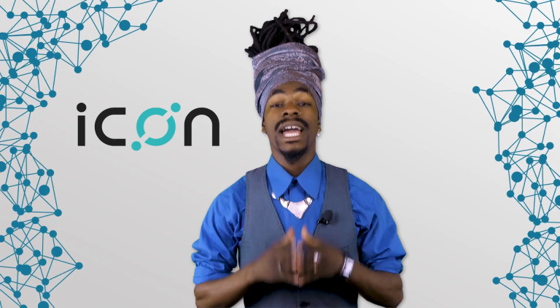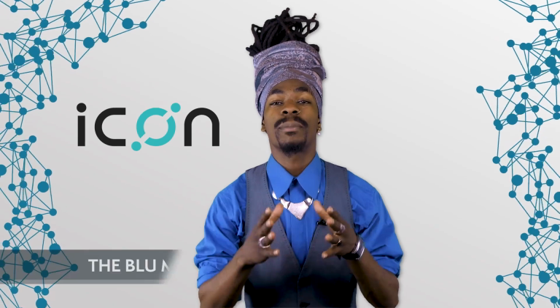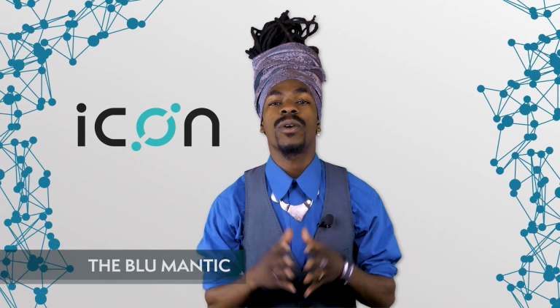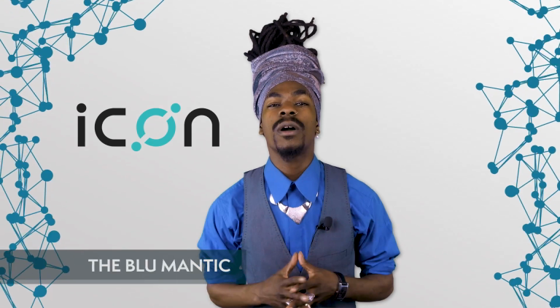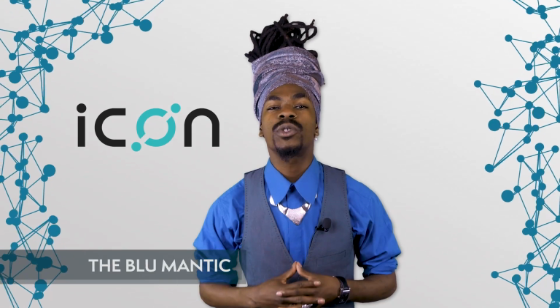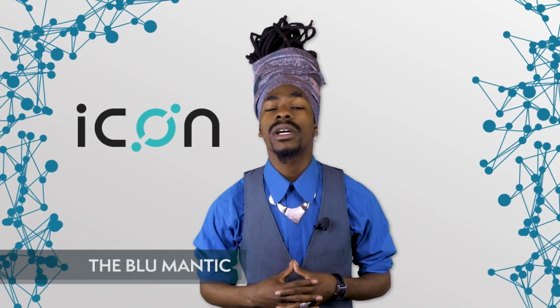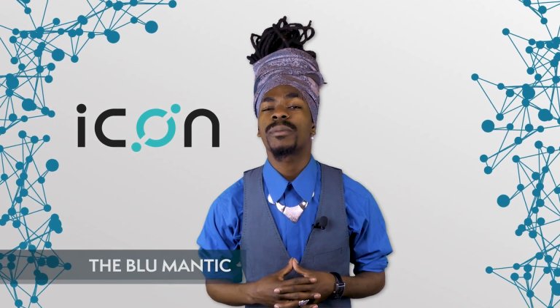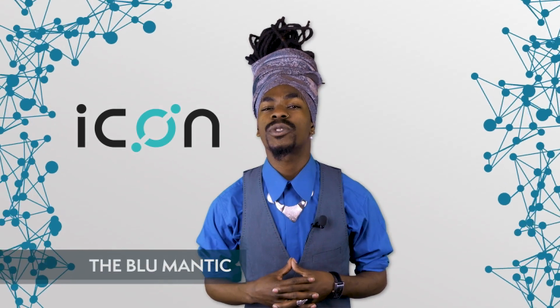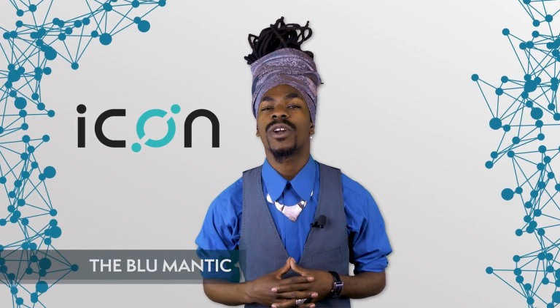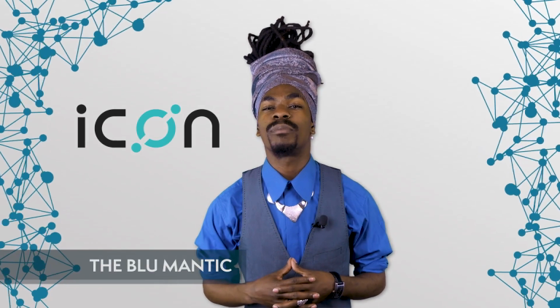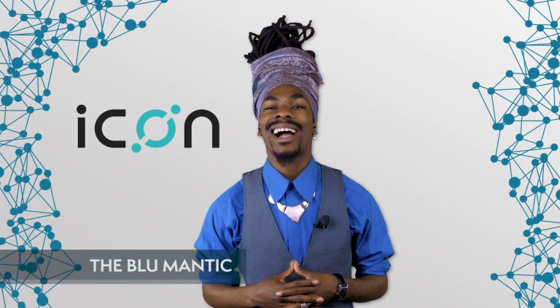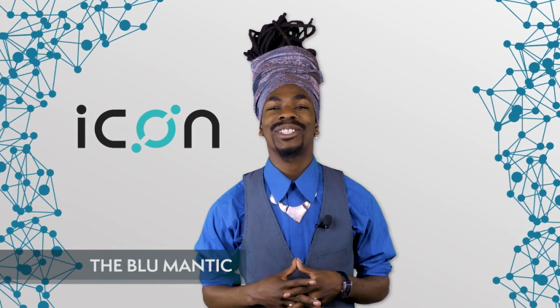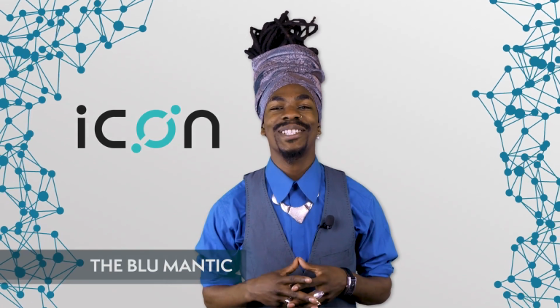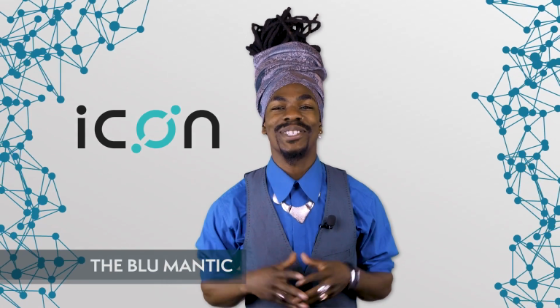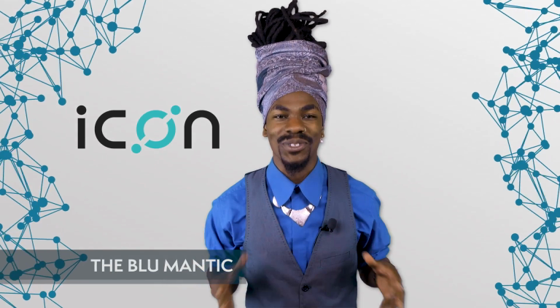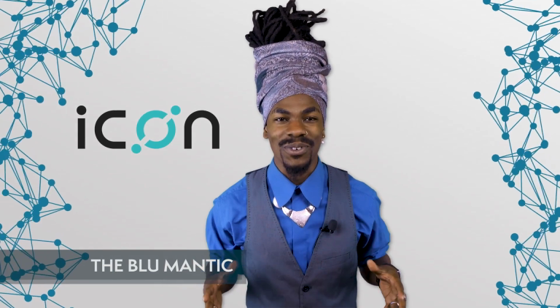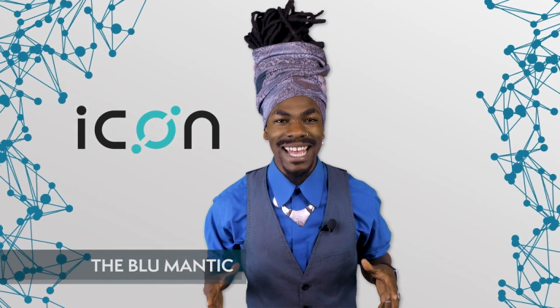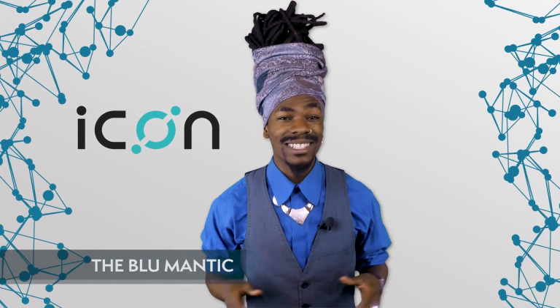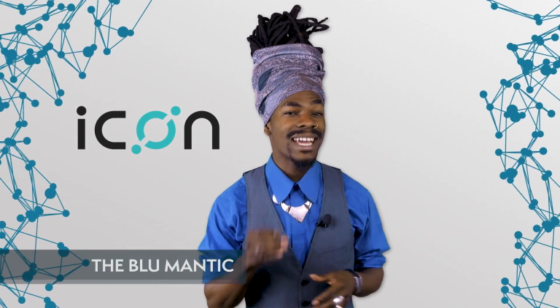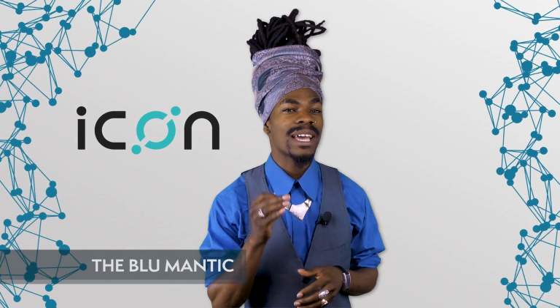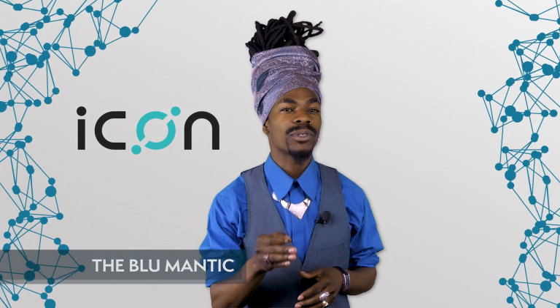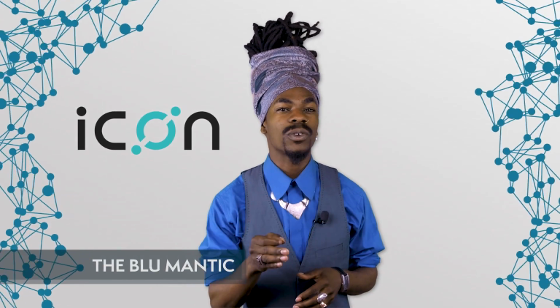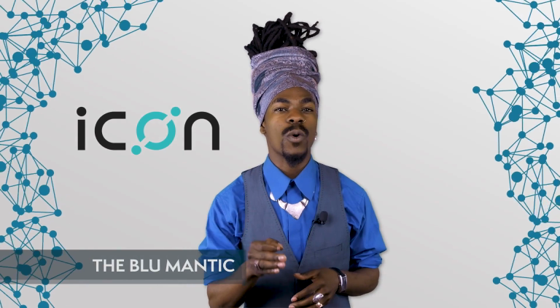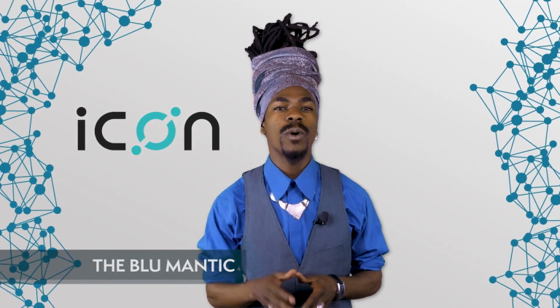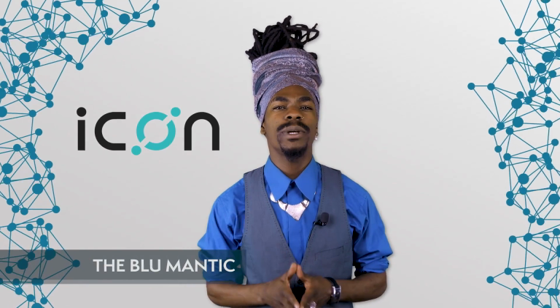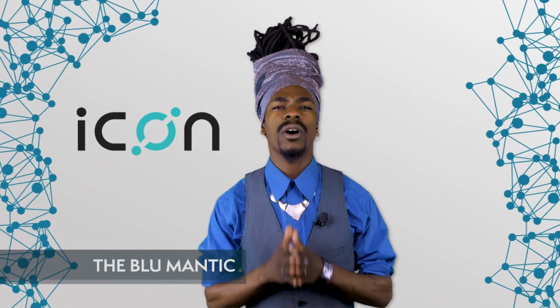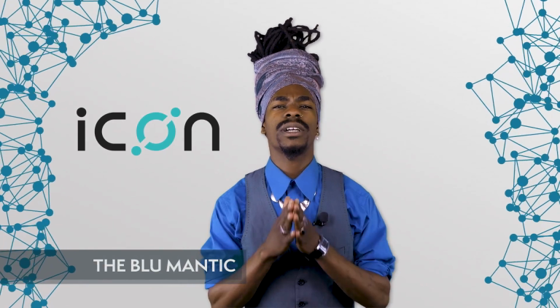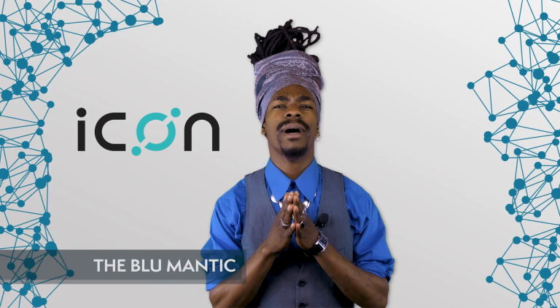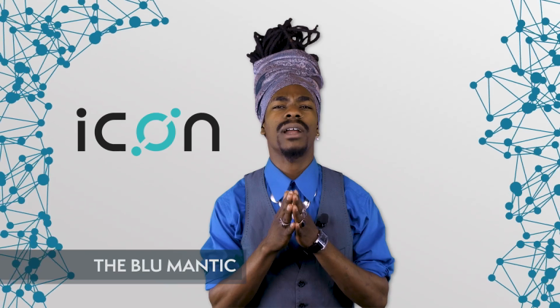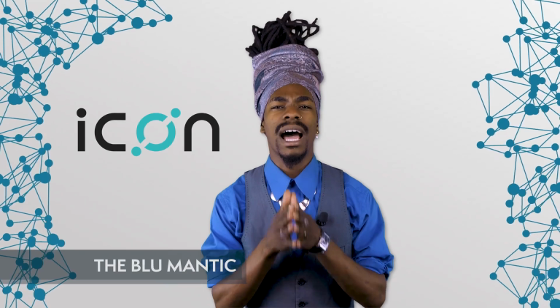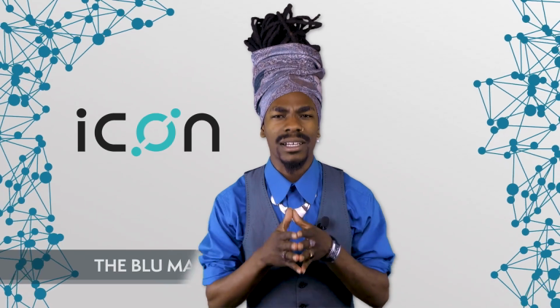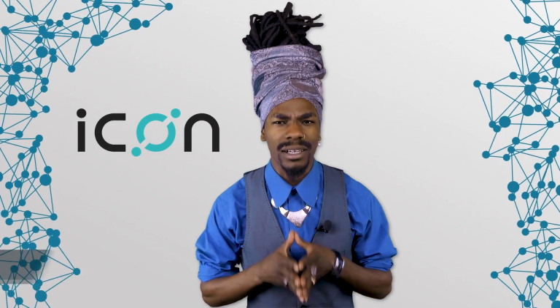Hey everybody, welcome to another episode of Blockchain Central. In today's episode, we'll be talking about ICON.